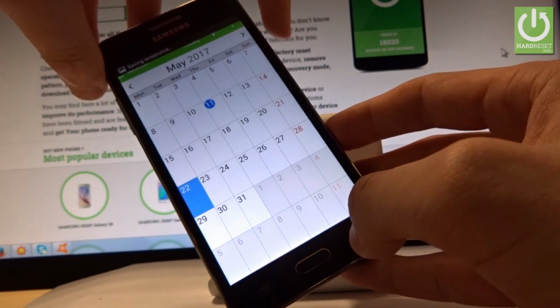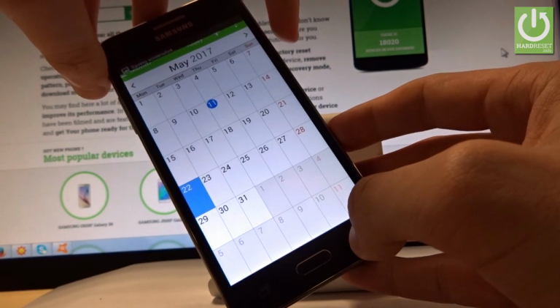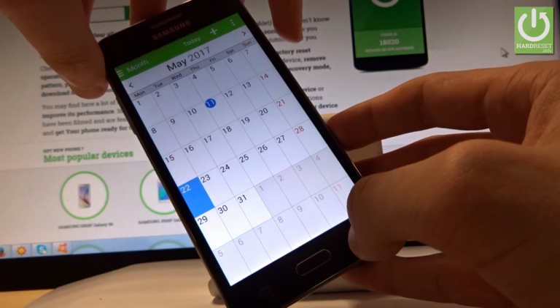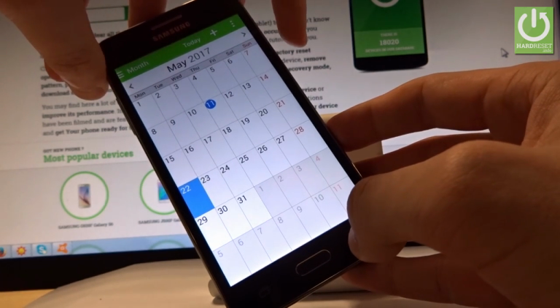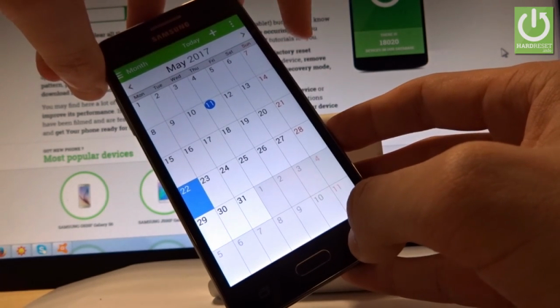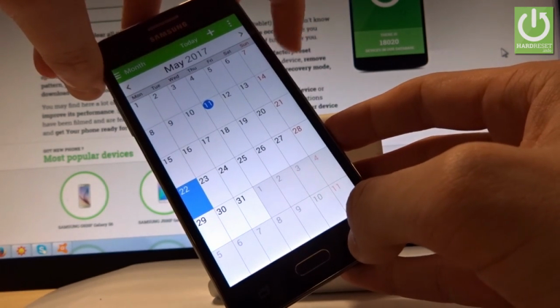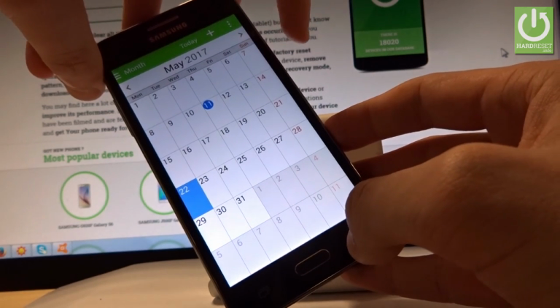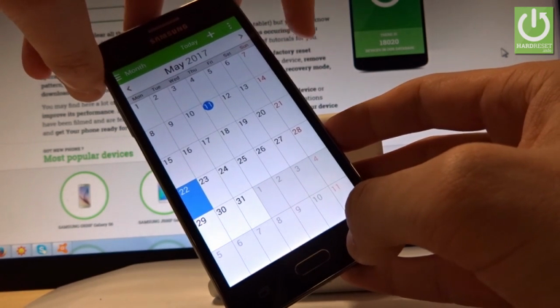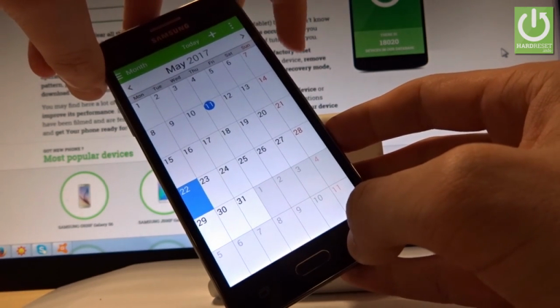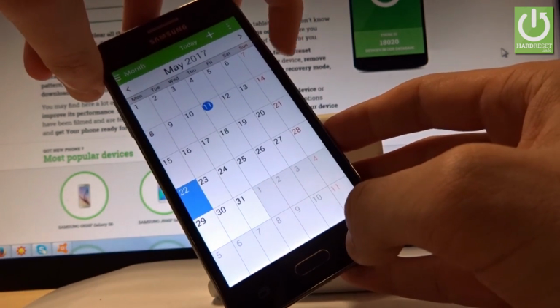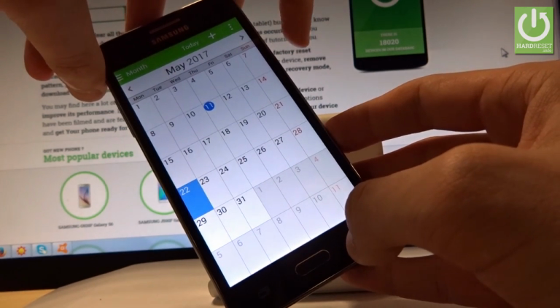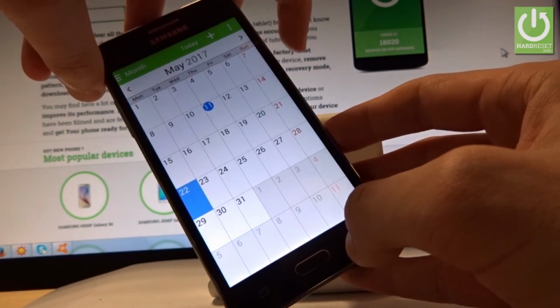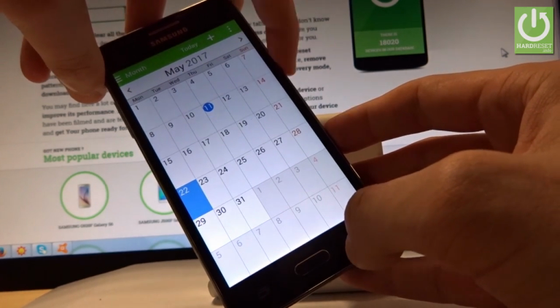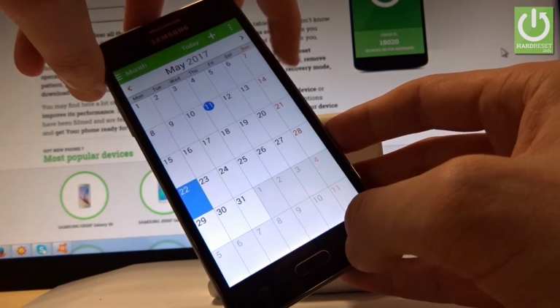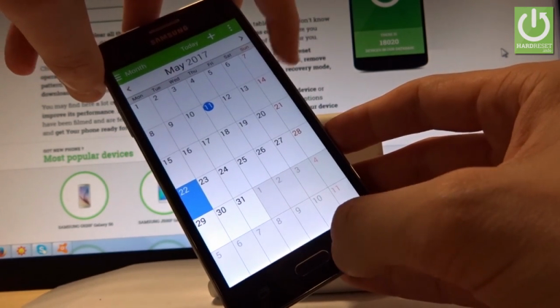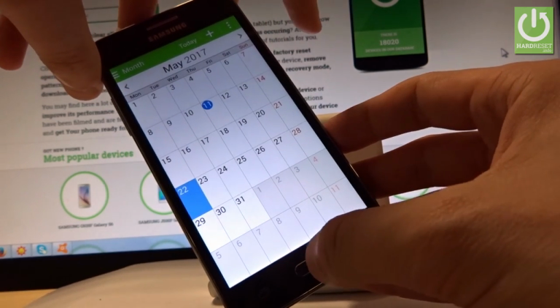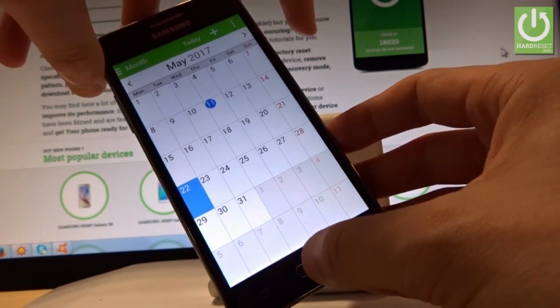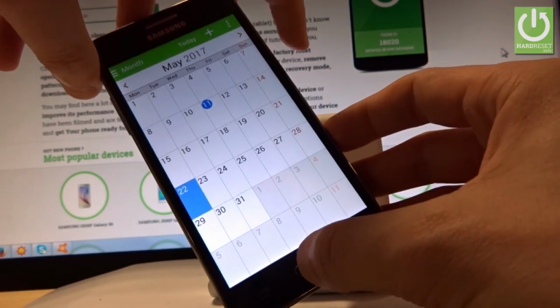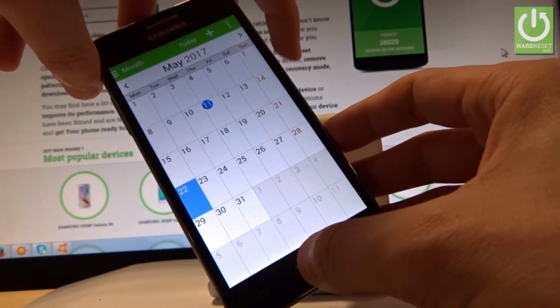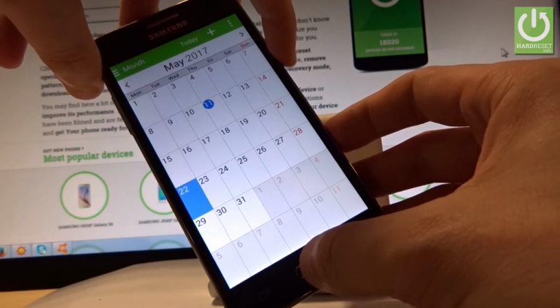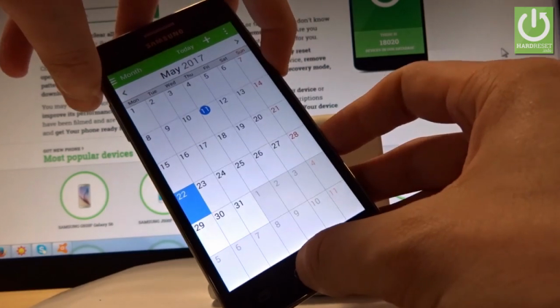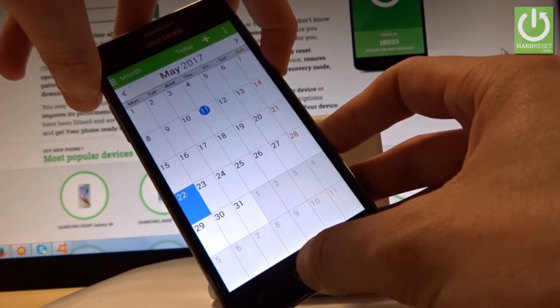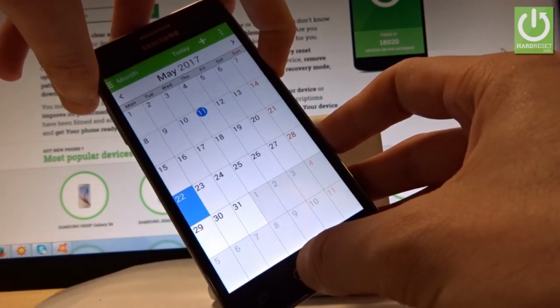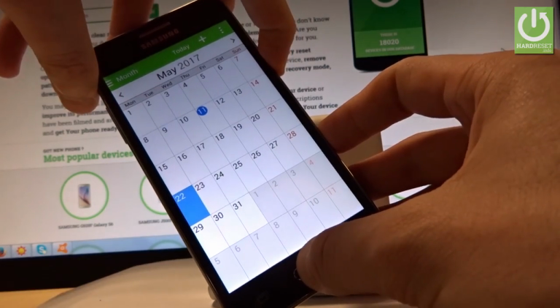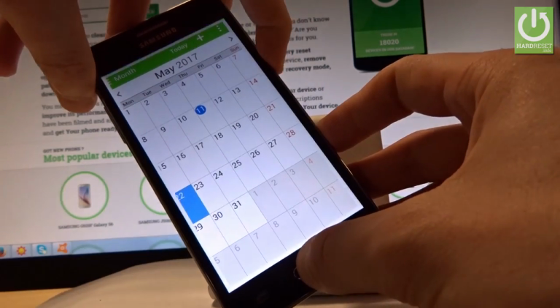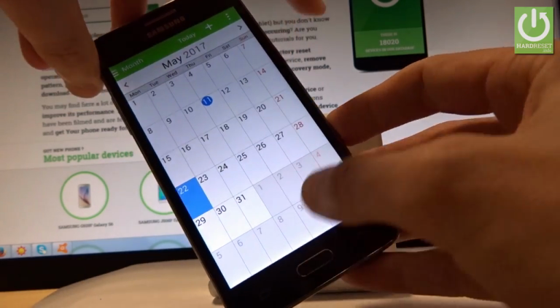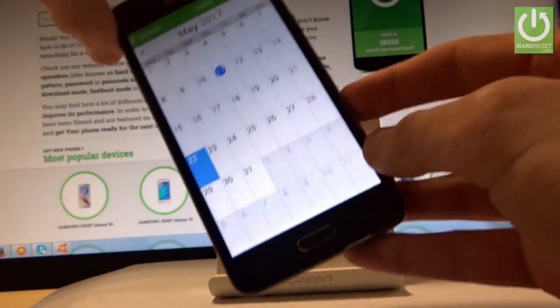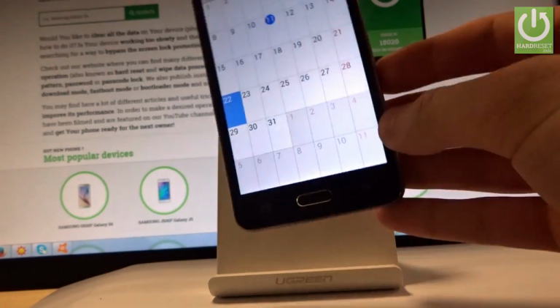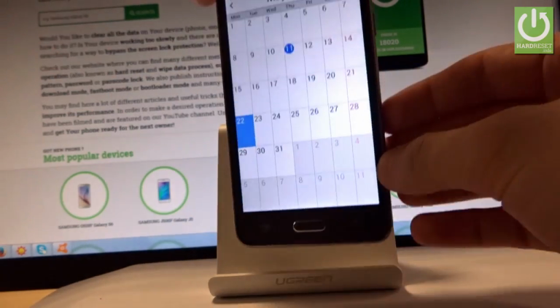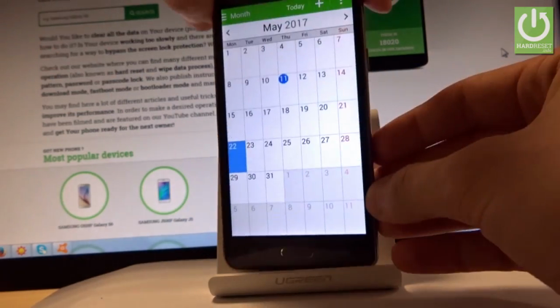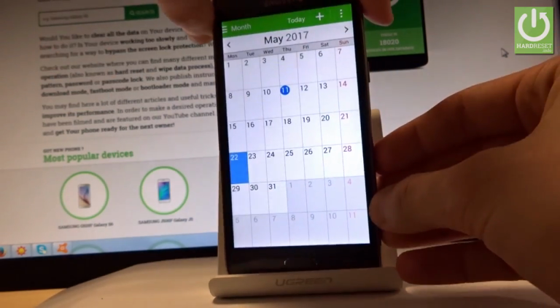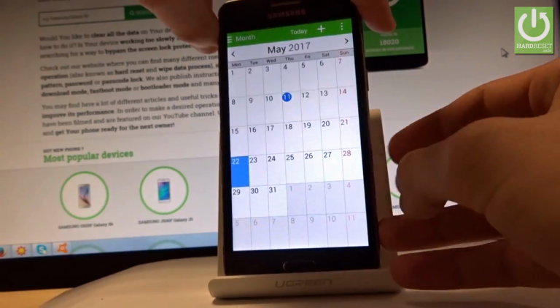Let me show you one more time. Let's hold down simultaneously the power key and the home button. And you just saved another screen.